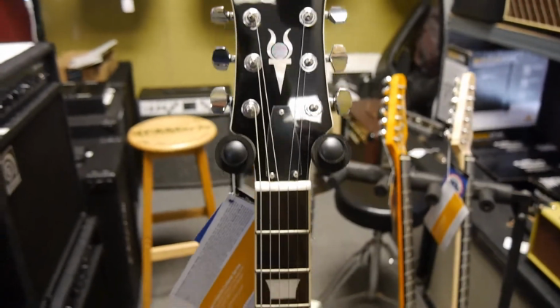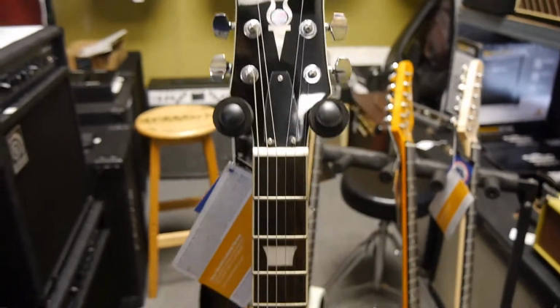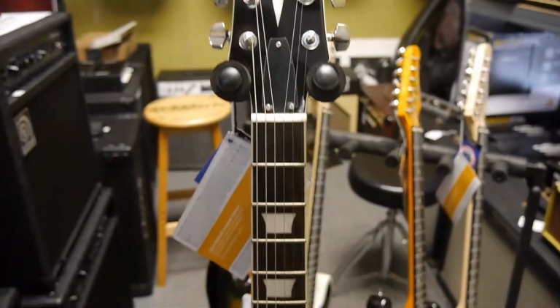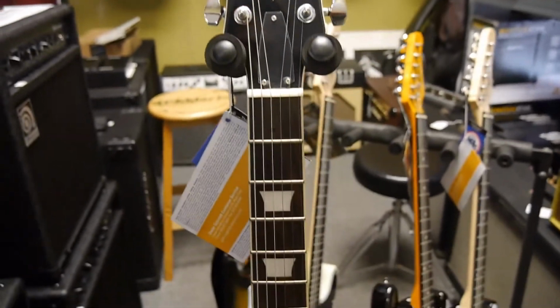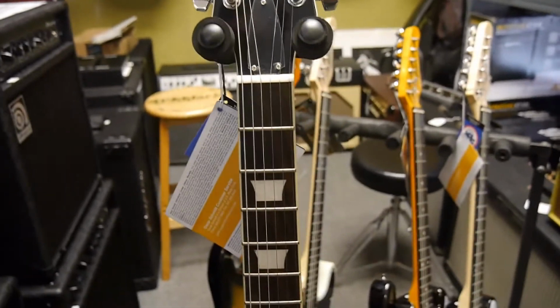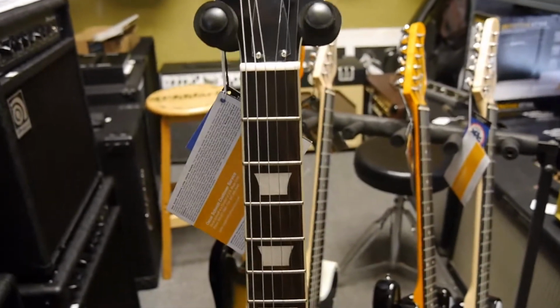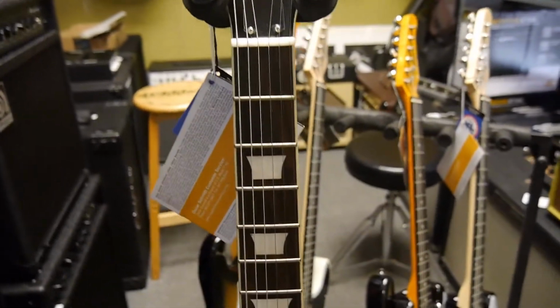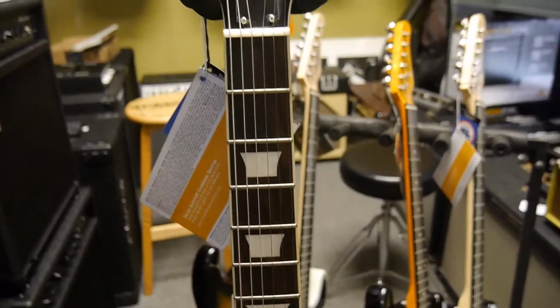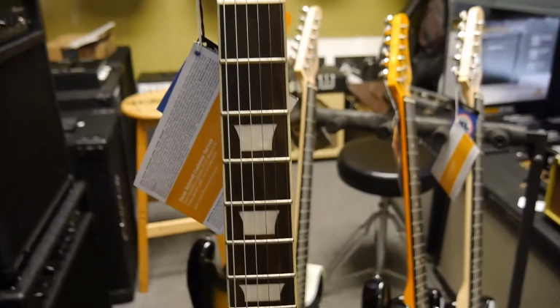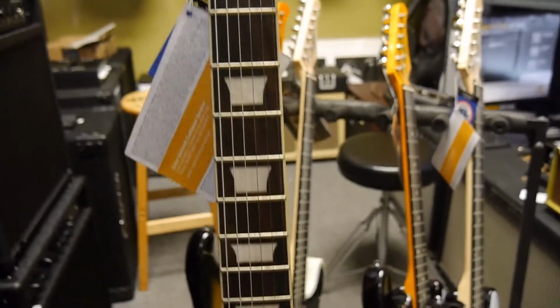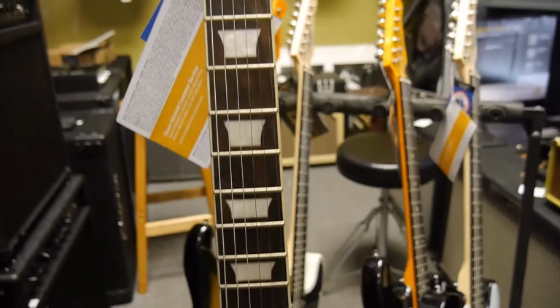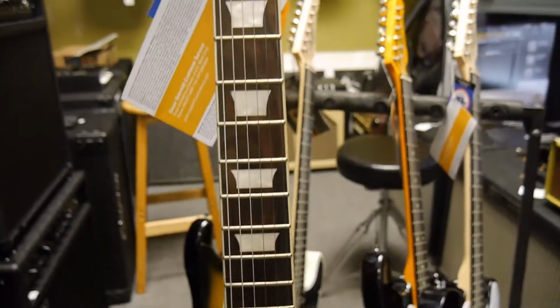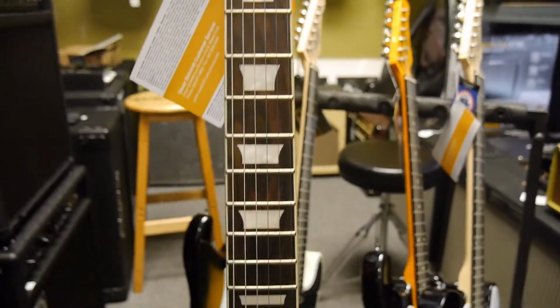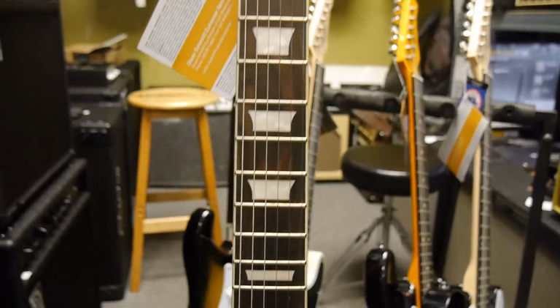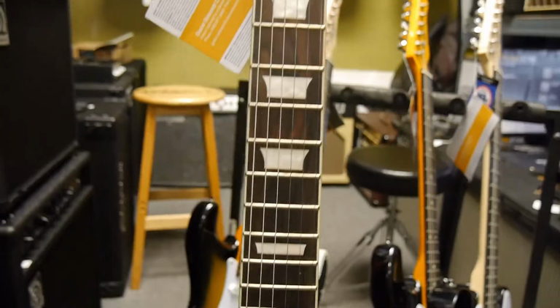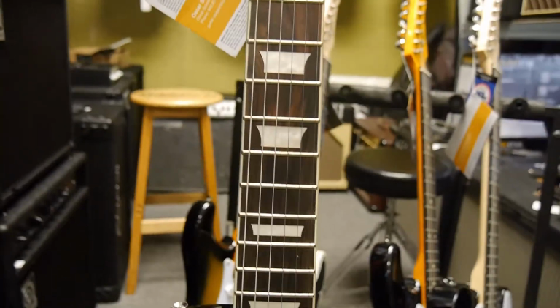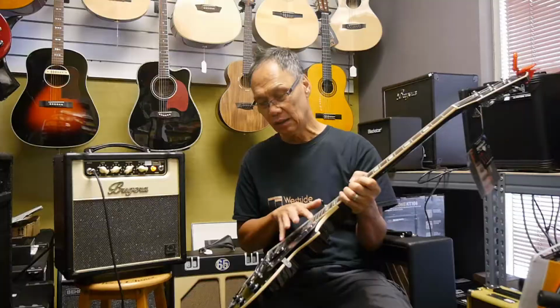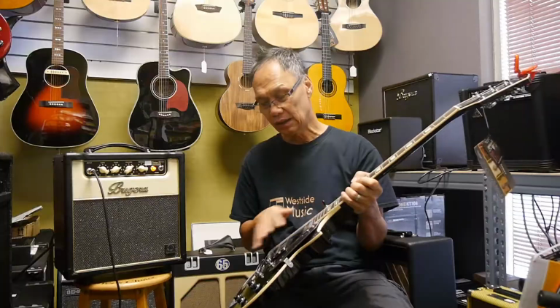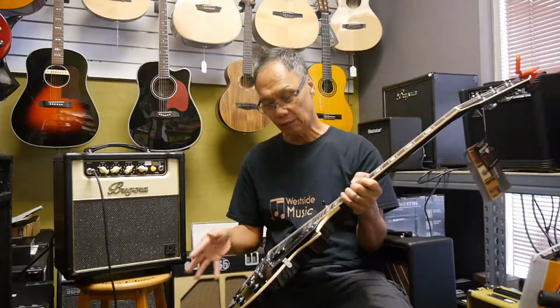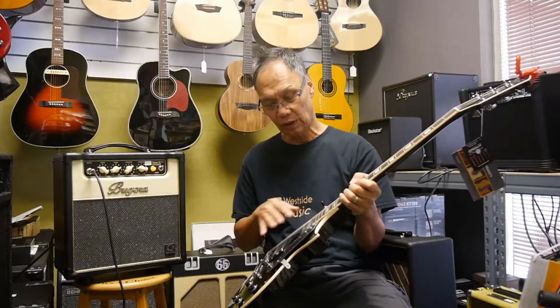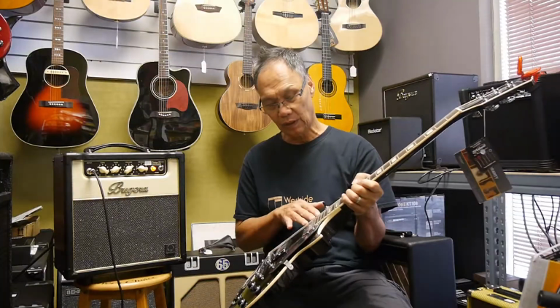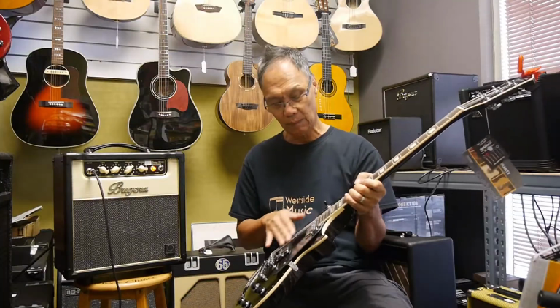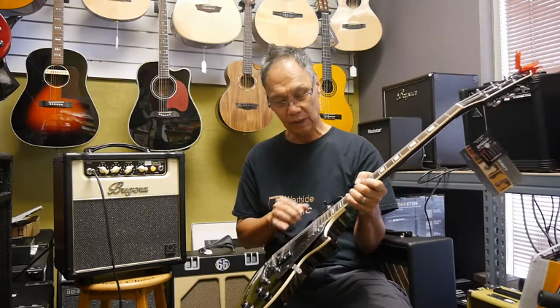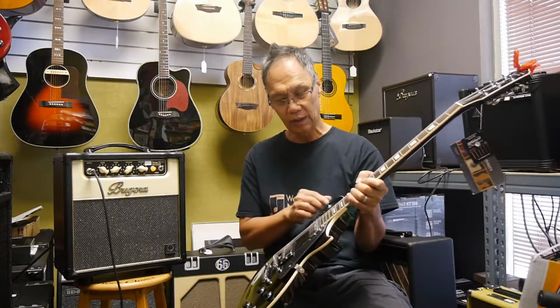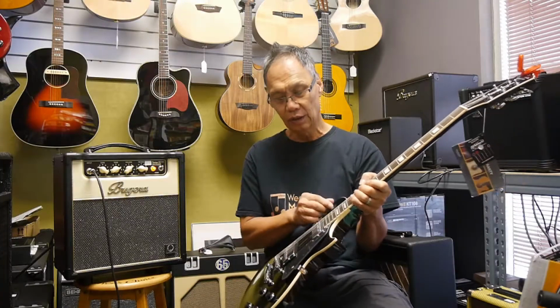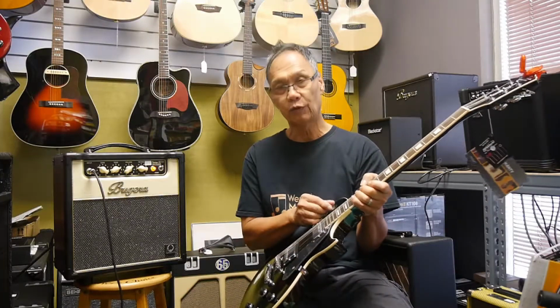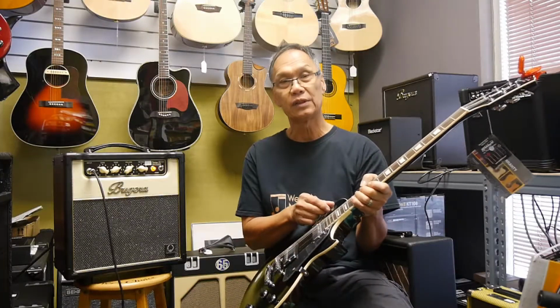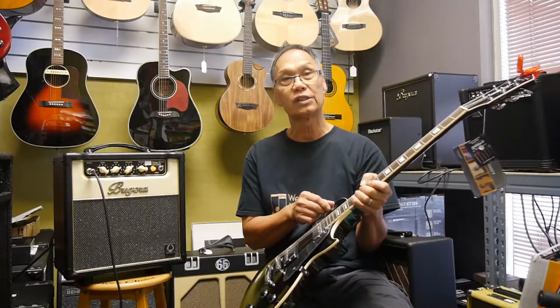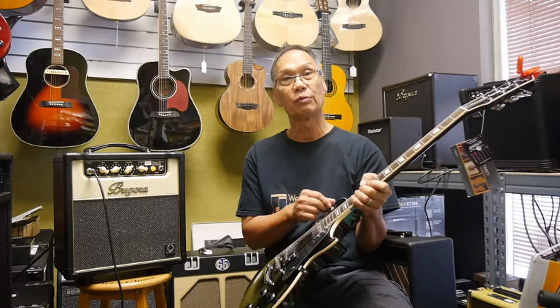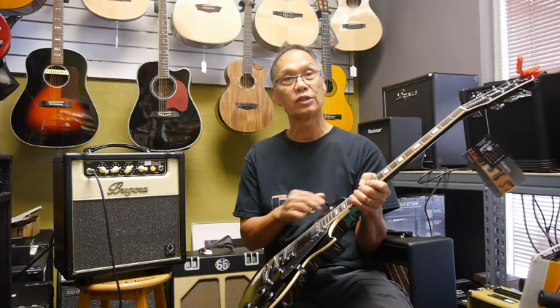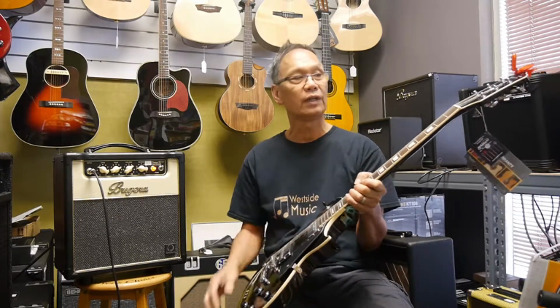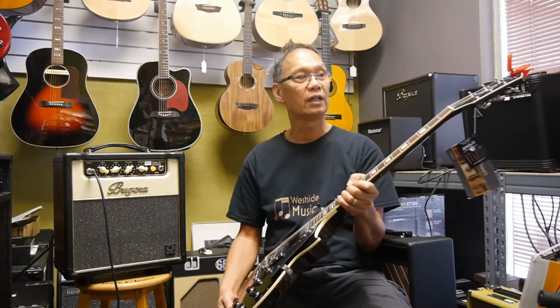The action is really, really sweet. Set up with nine-gauge strings, just a regular humbucker, and a three-position switch over here.